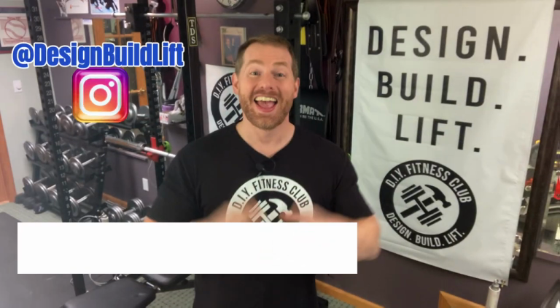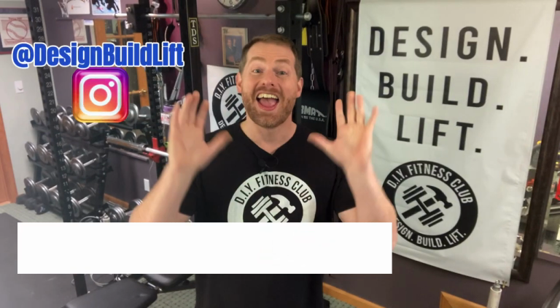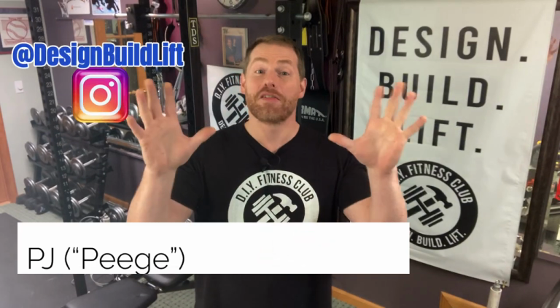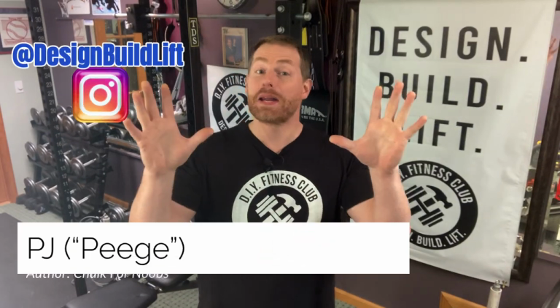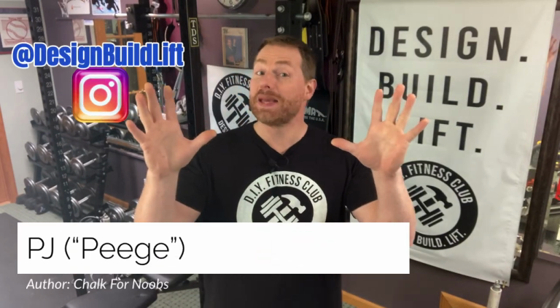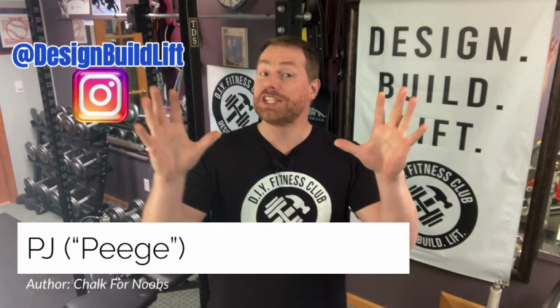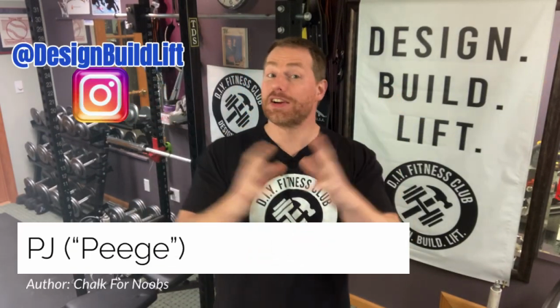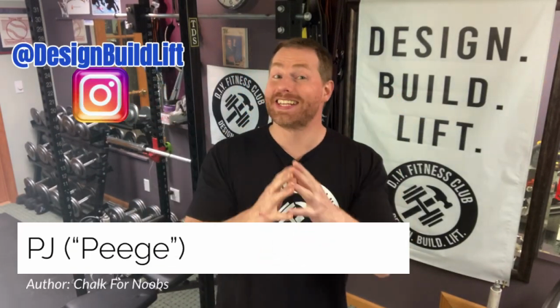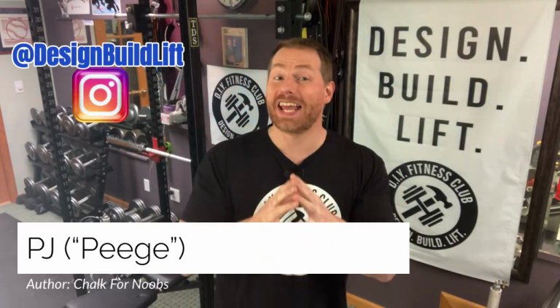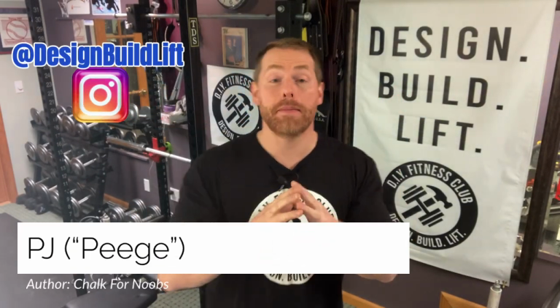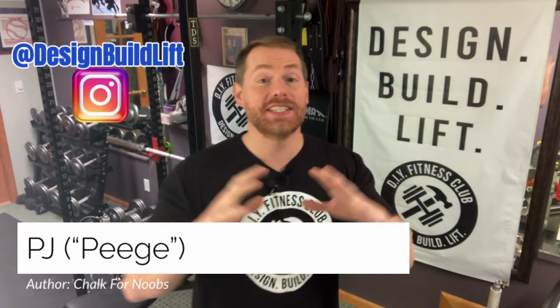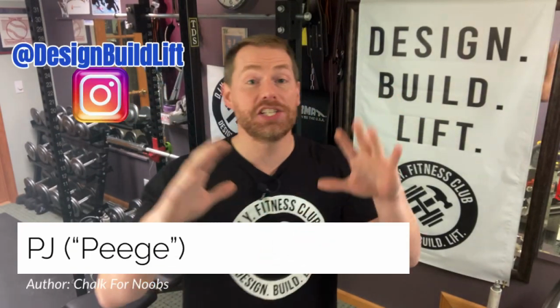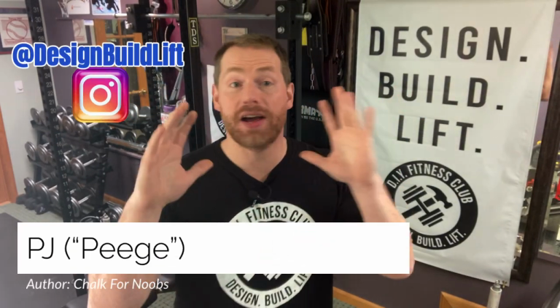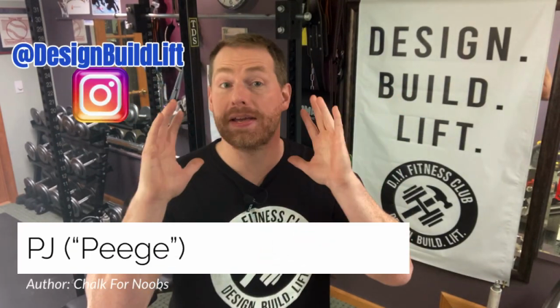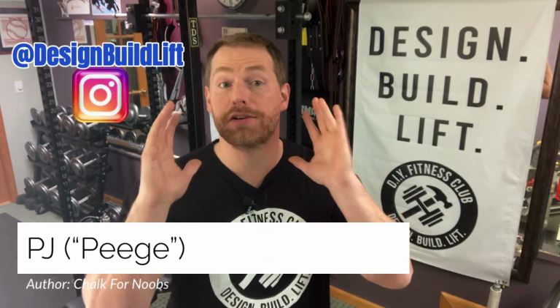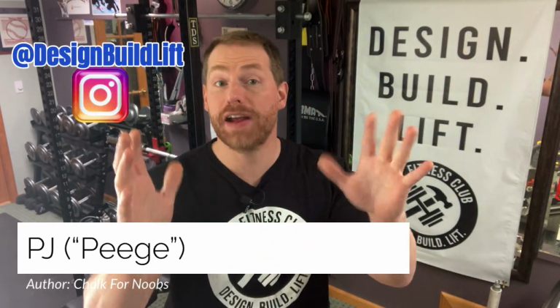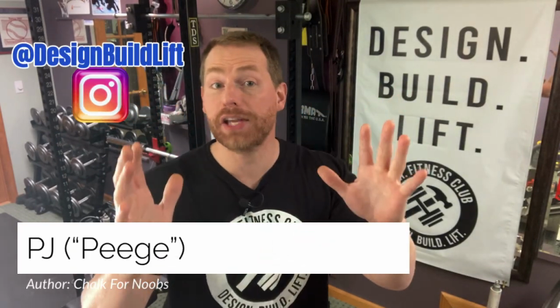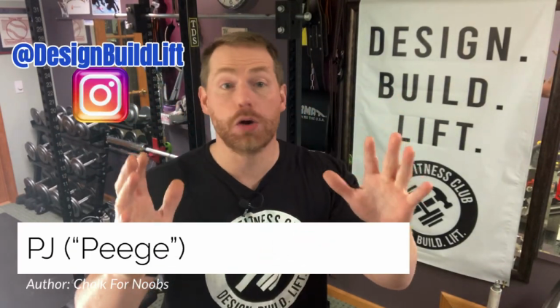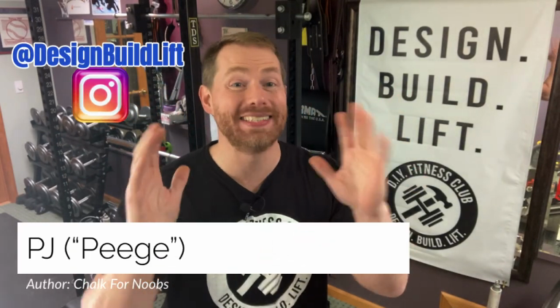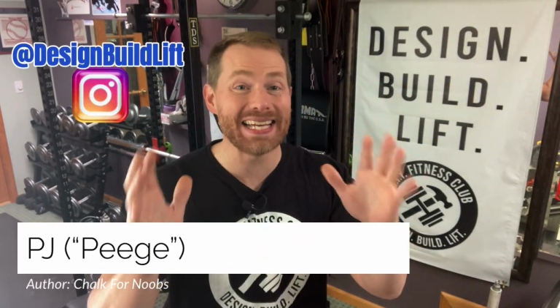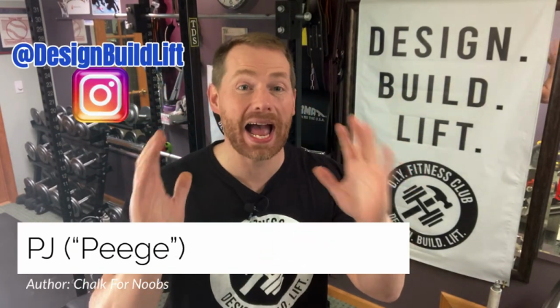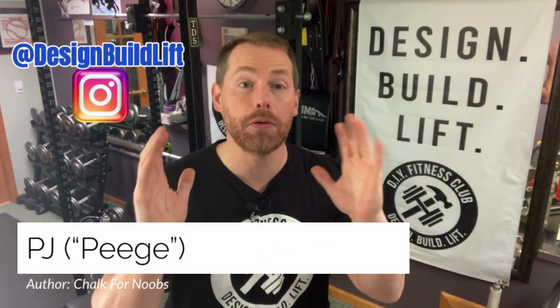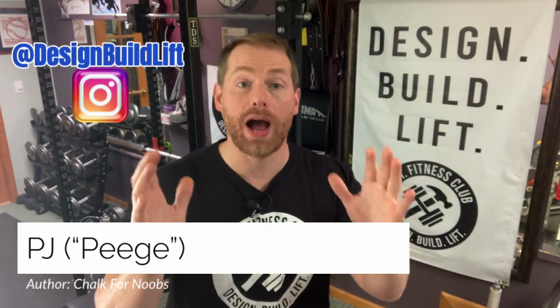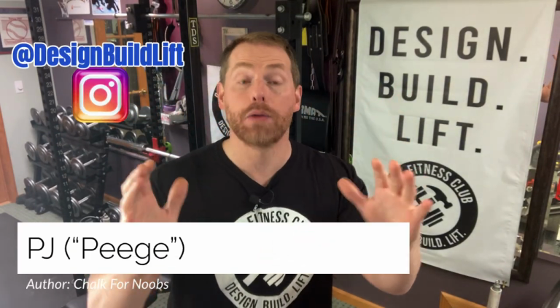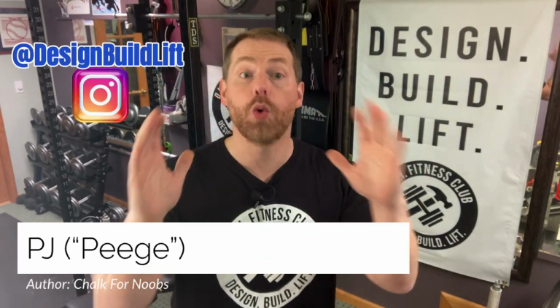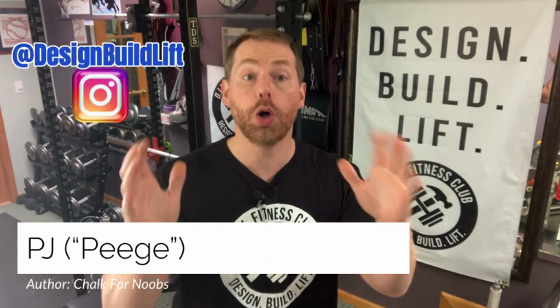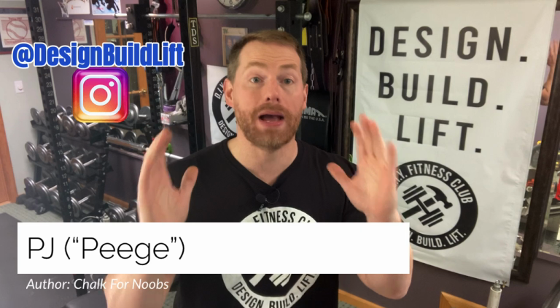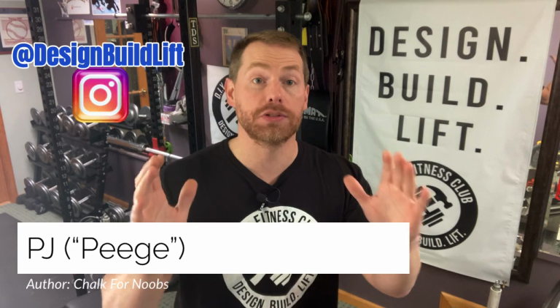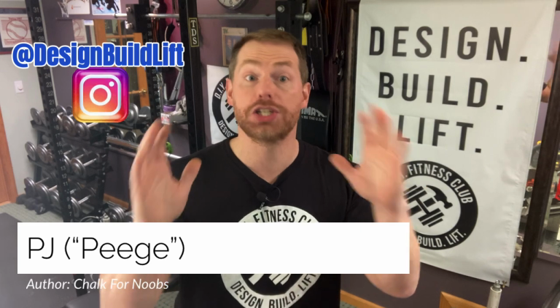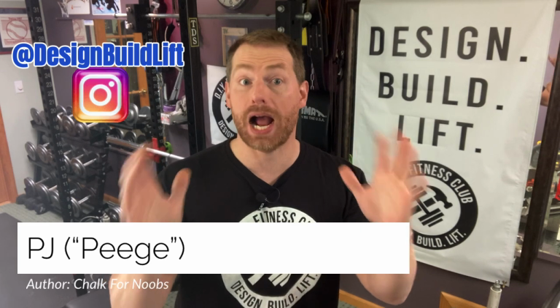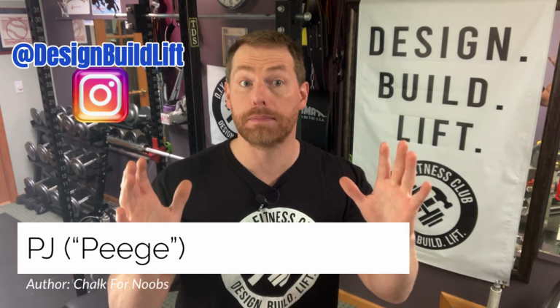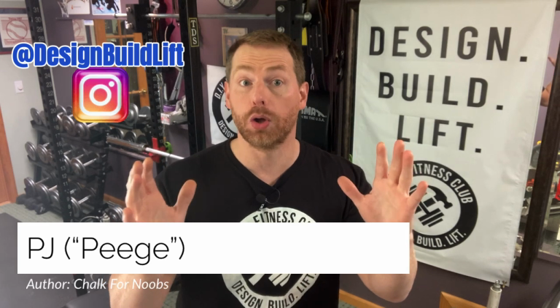Hey everybody, Peej here, and today I'm going to teach you how to make your very own DIY wall-mounted chalk bowl.